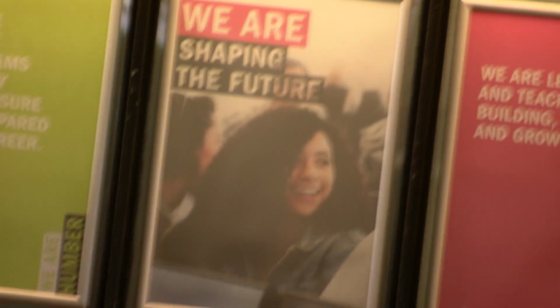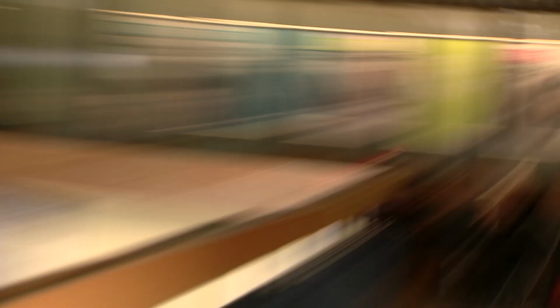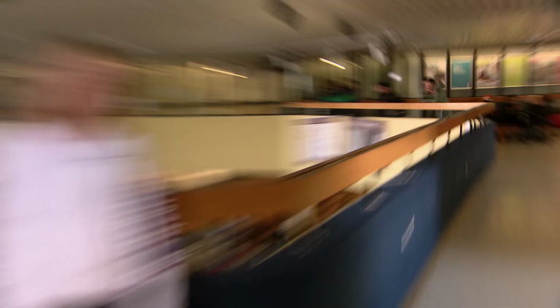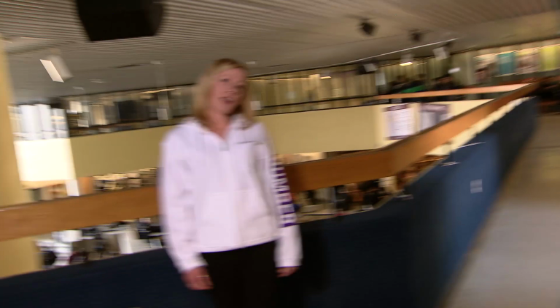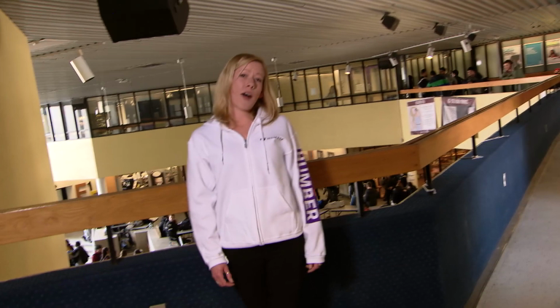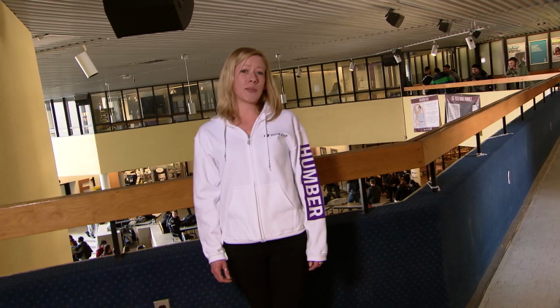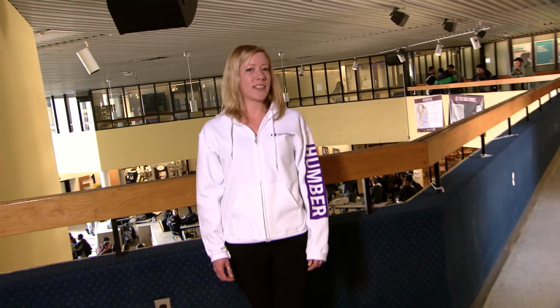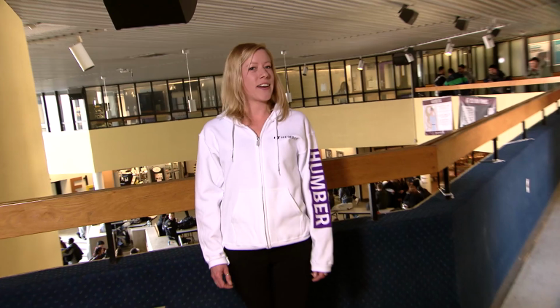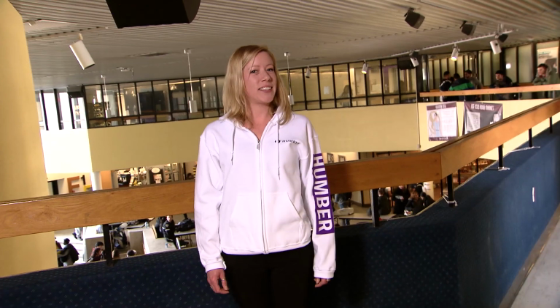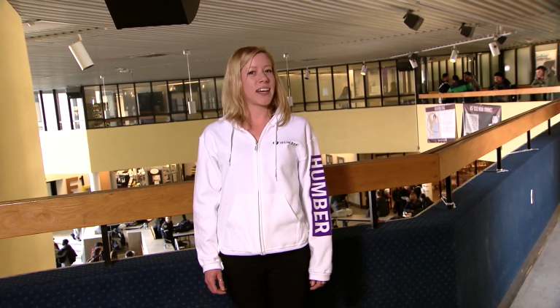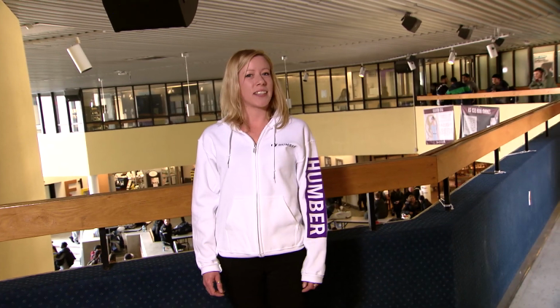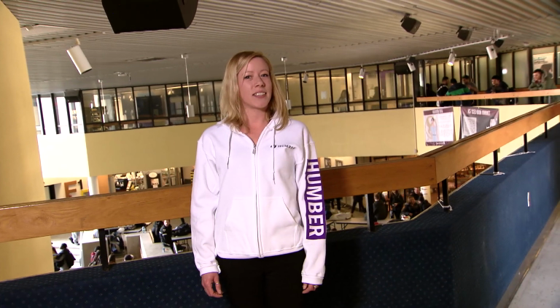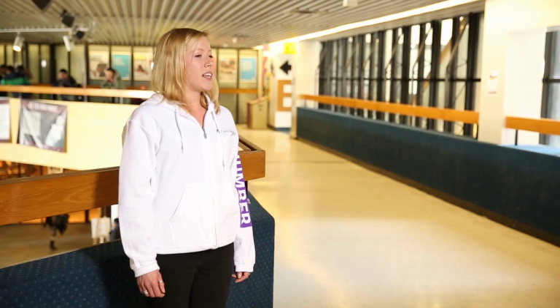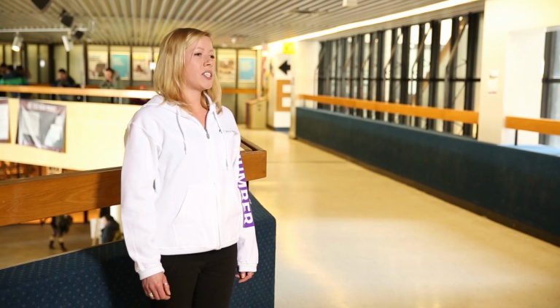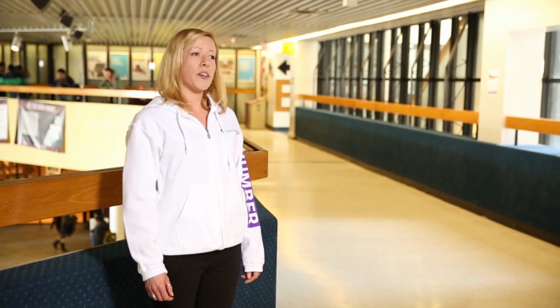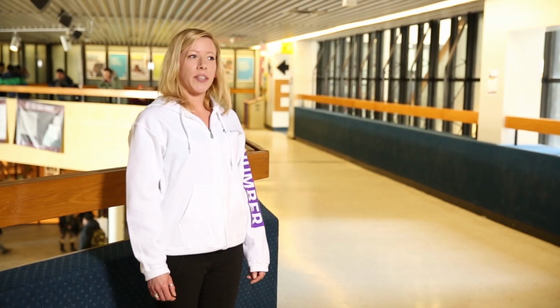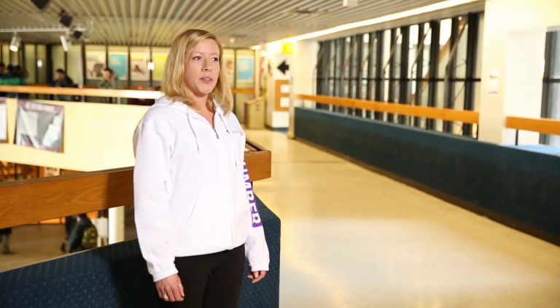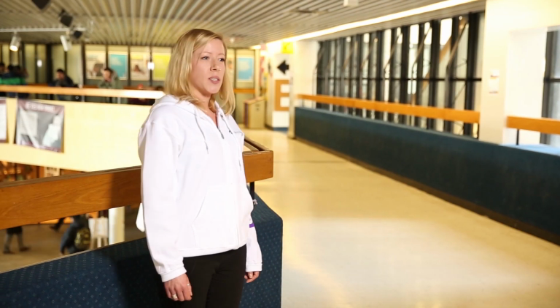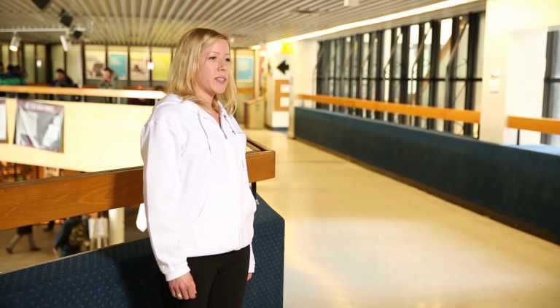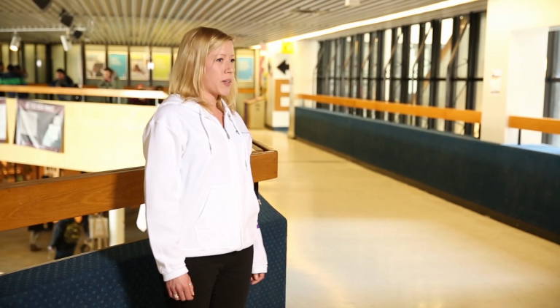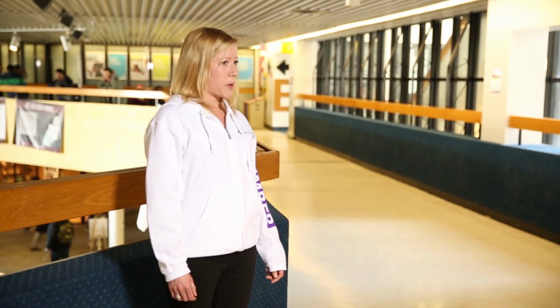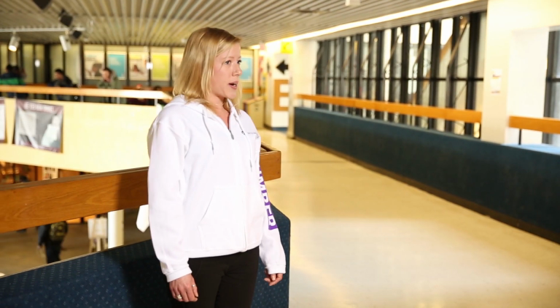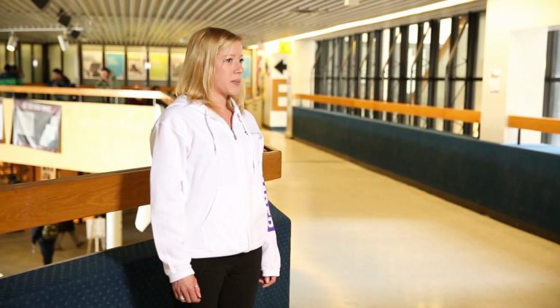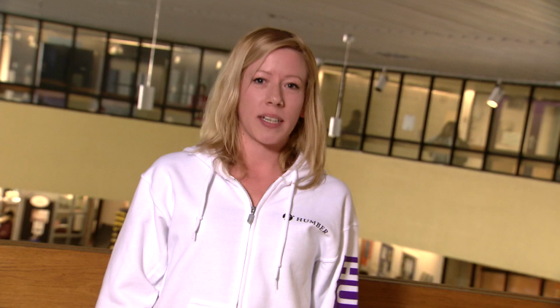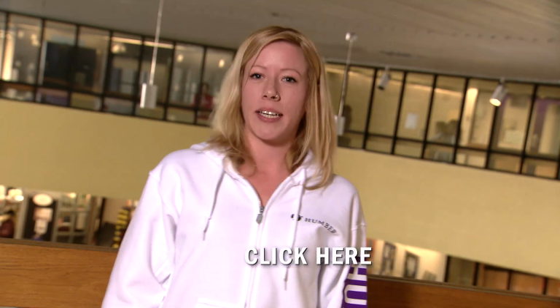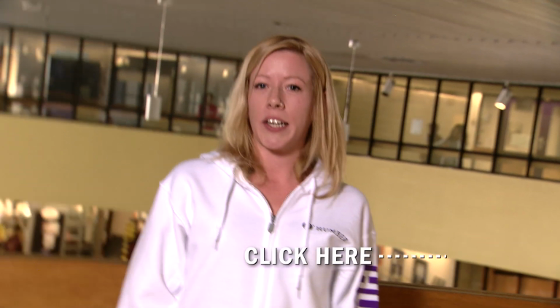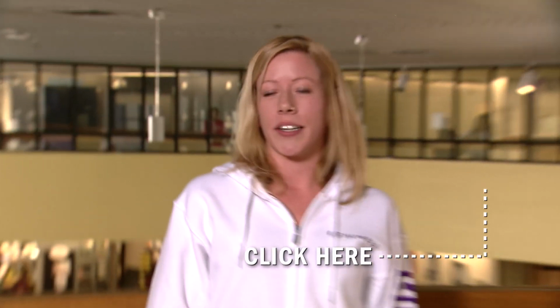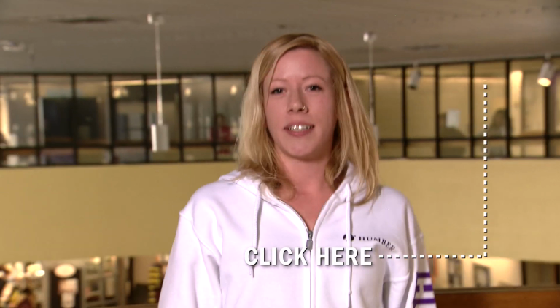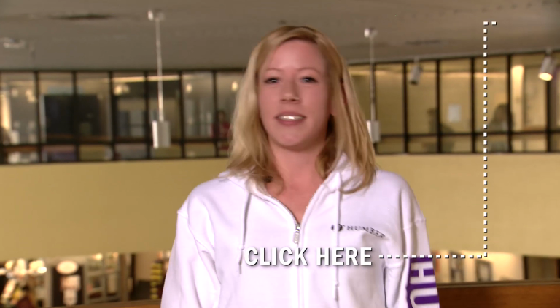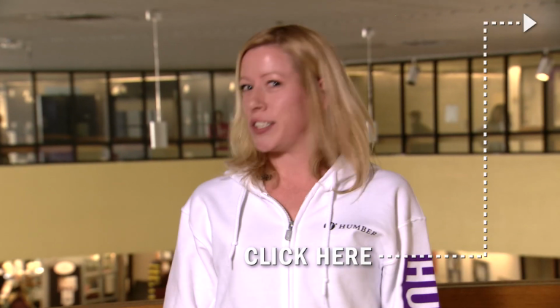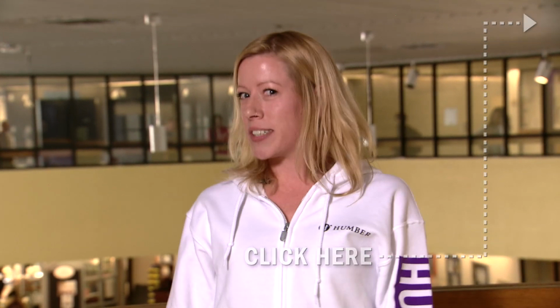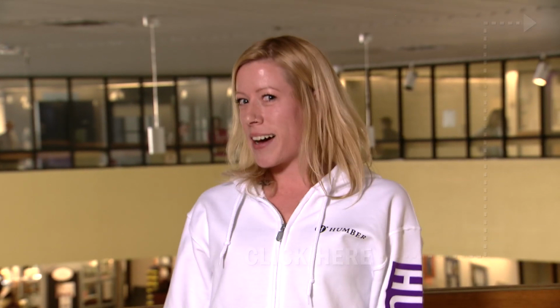There you have it — awesomeness in 90 seconds. To check out videos on specific programs, click here. See you in class!